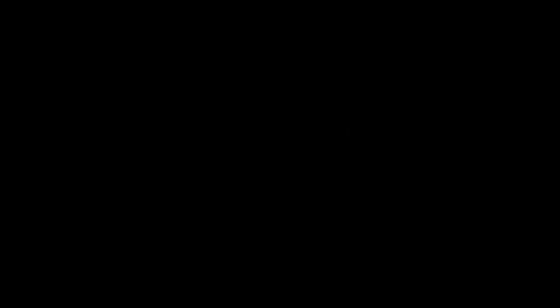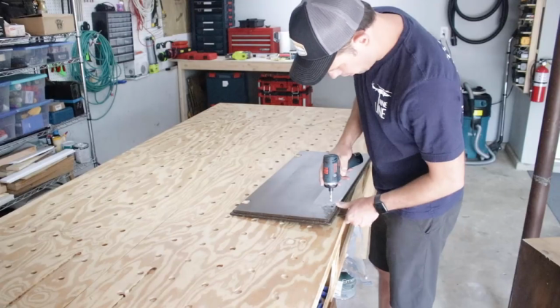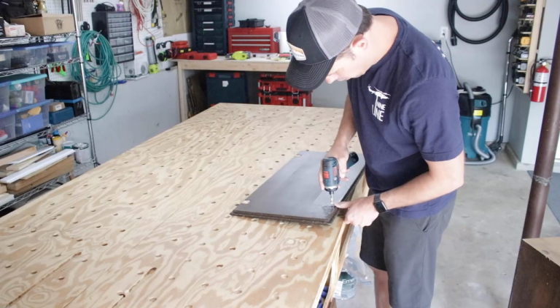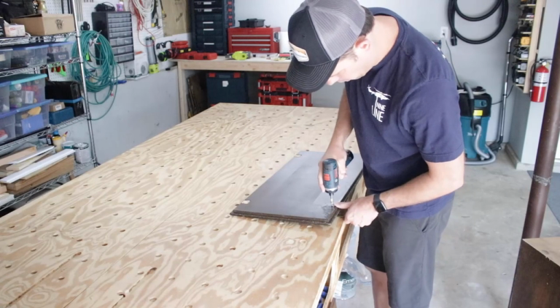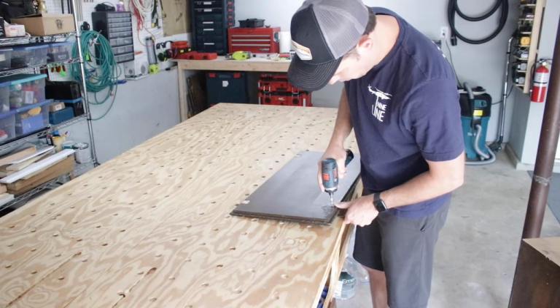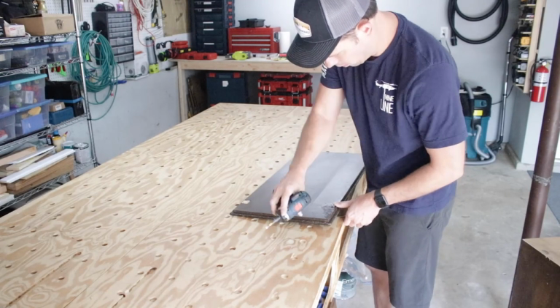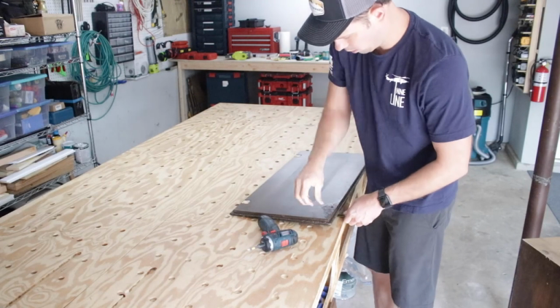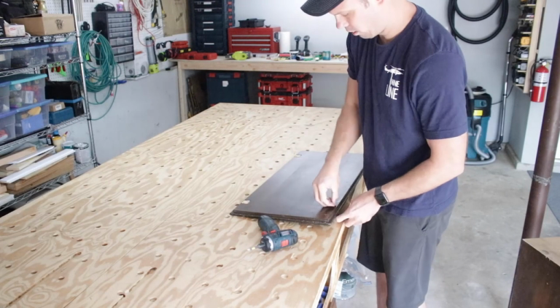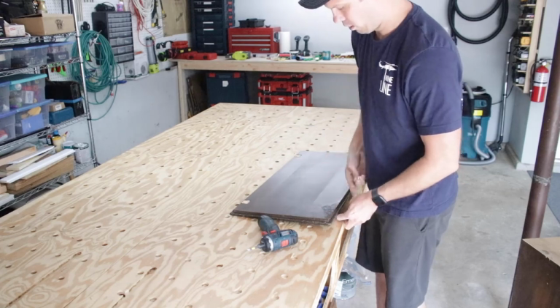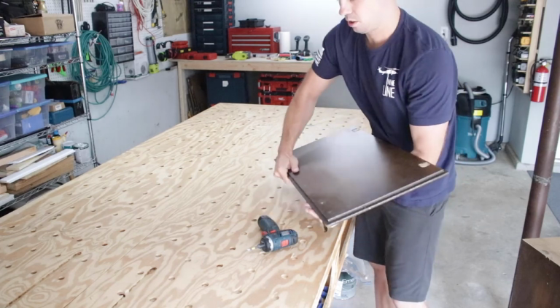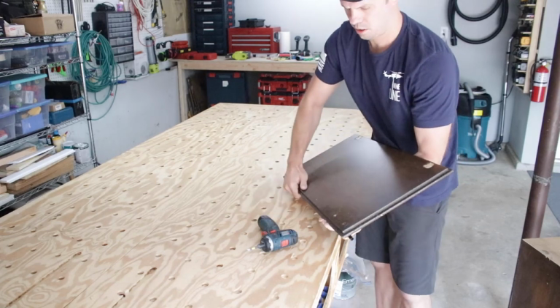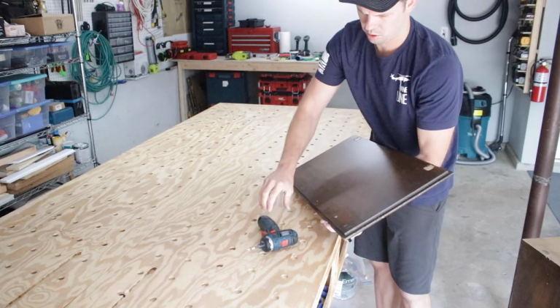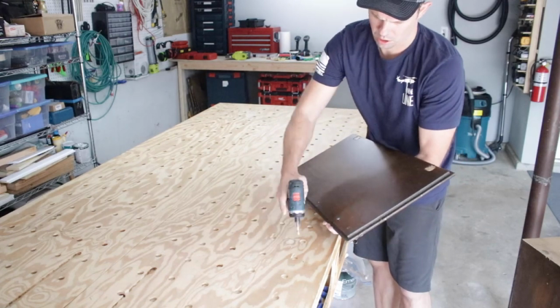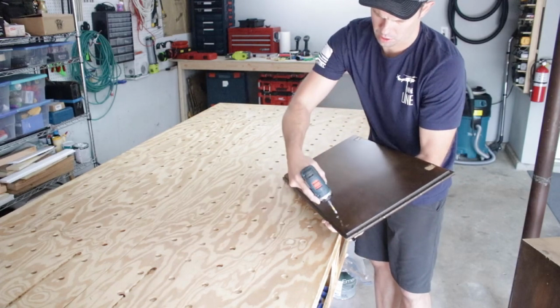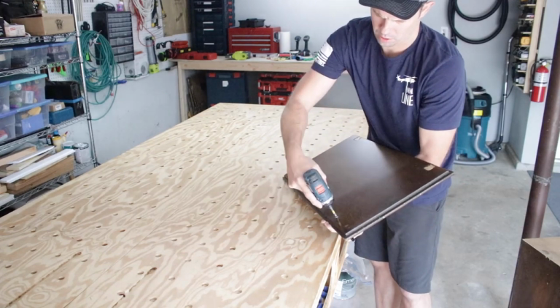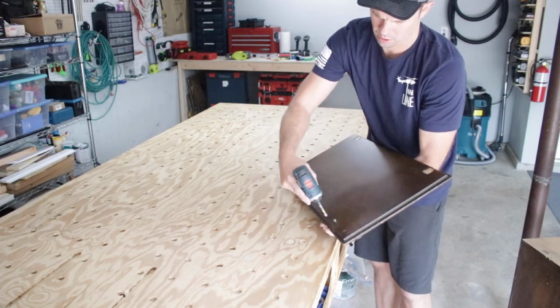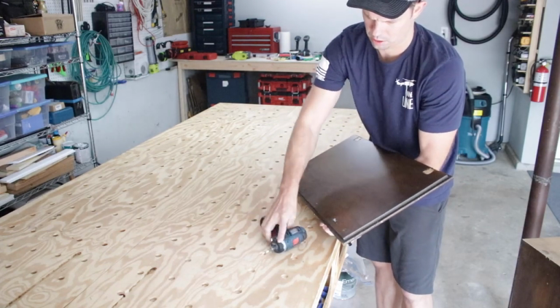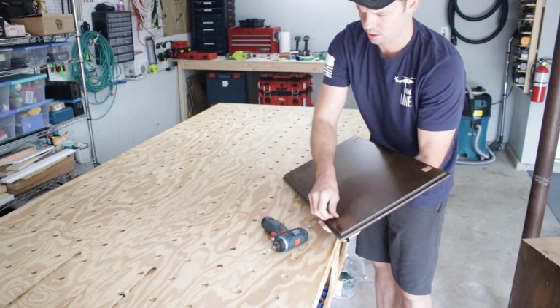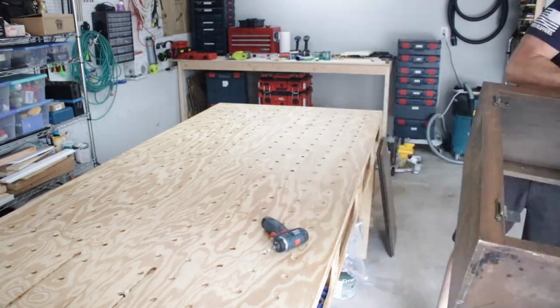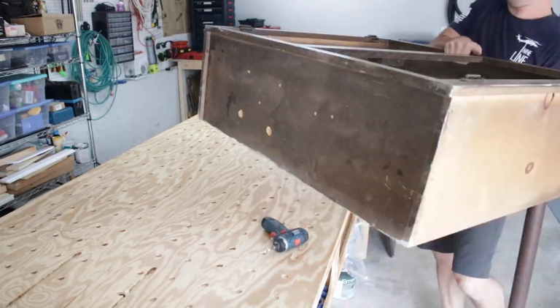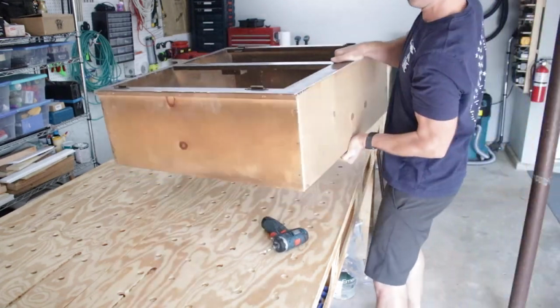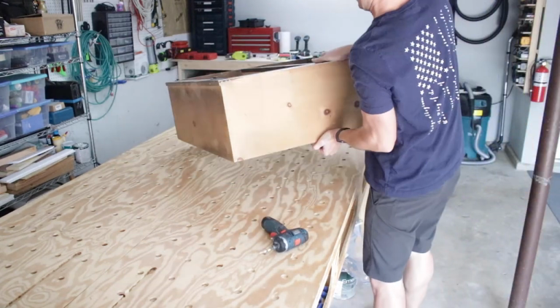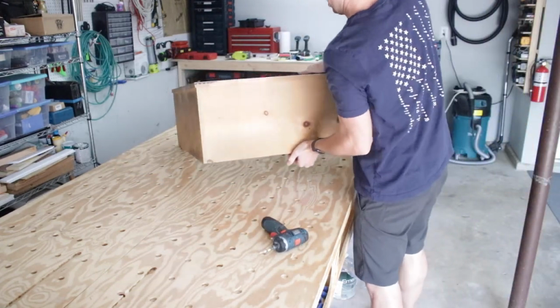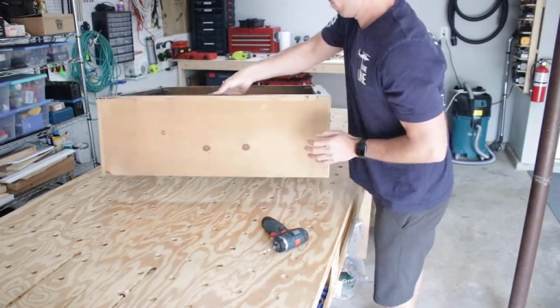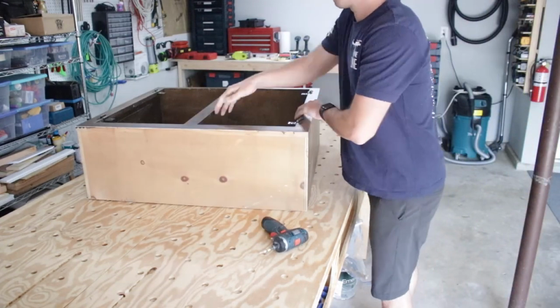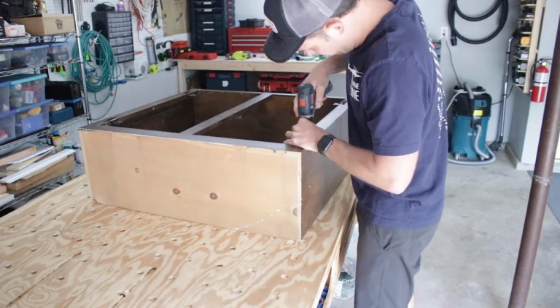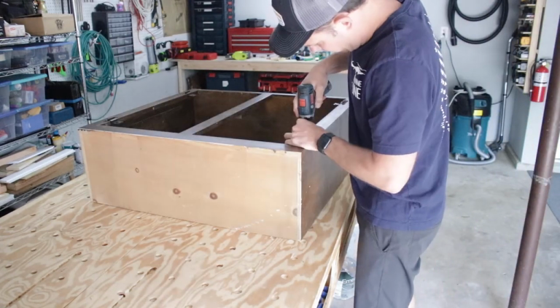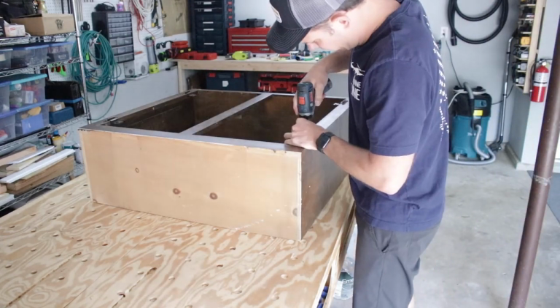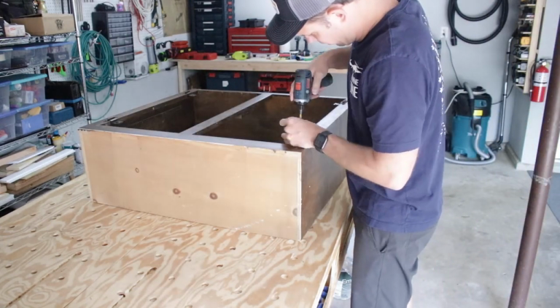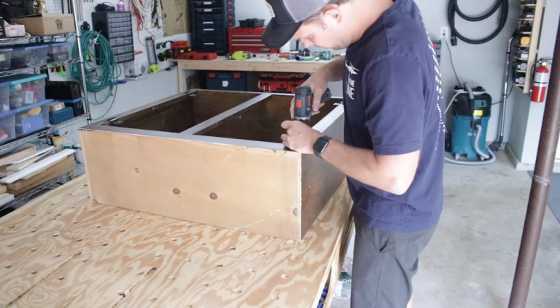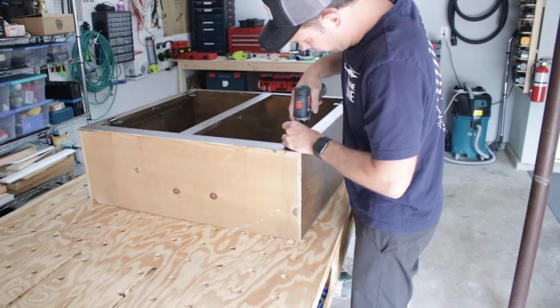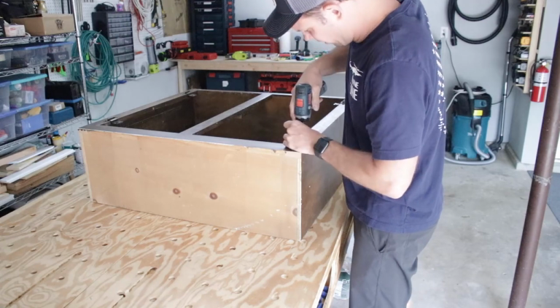I started by taking off the doors, and then here I am taking off the hardware. Then I grabbed the cabinet and took off the hardware from the cabinet as well.